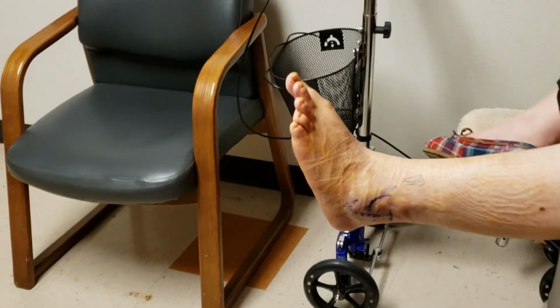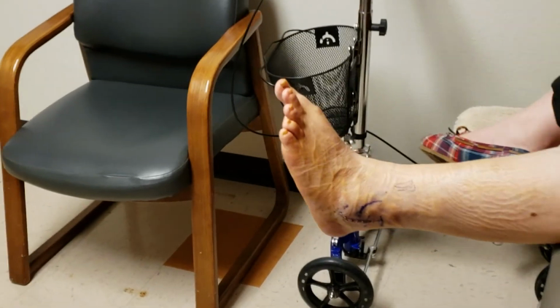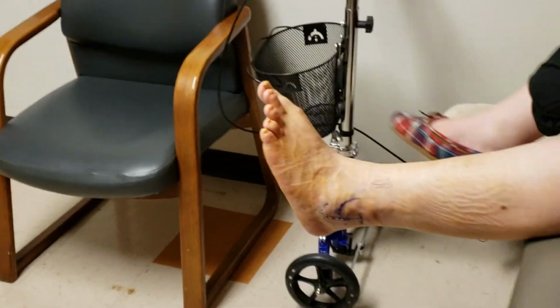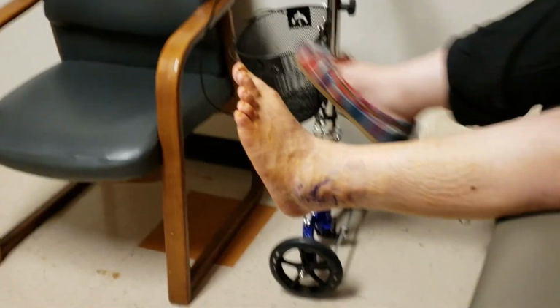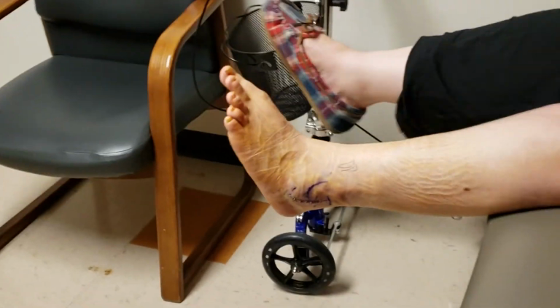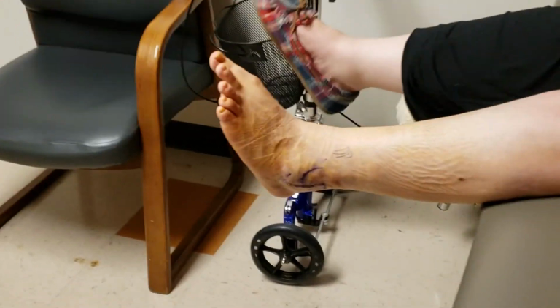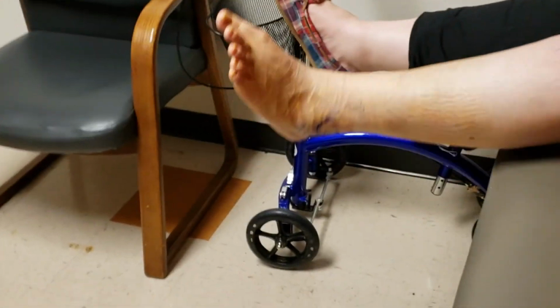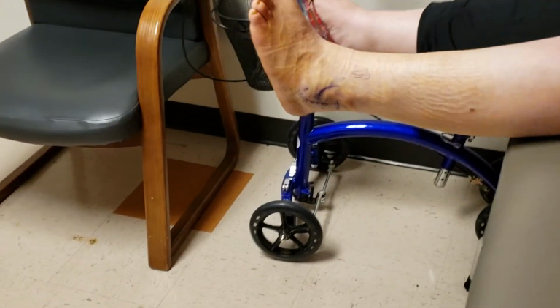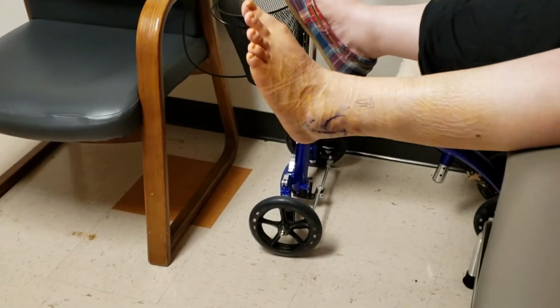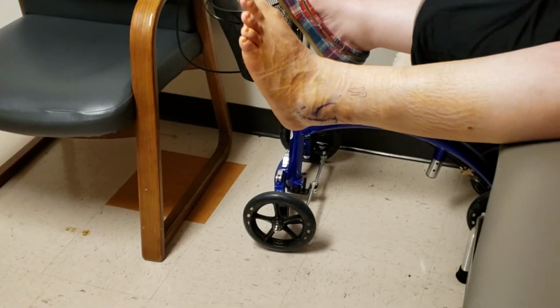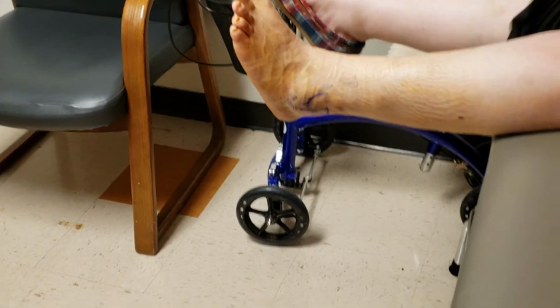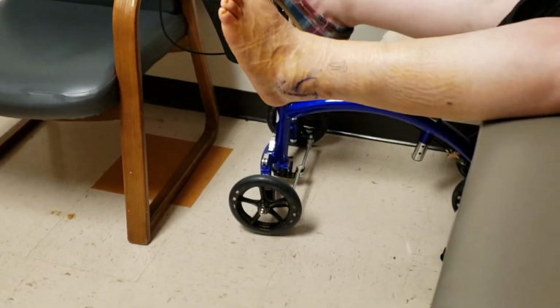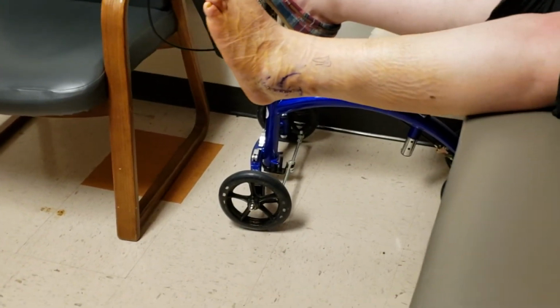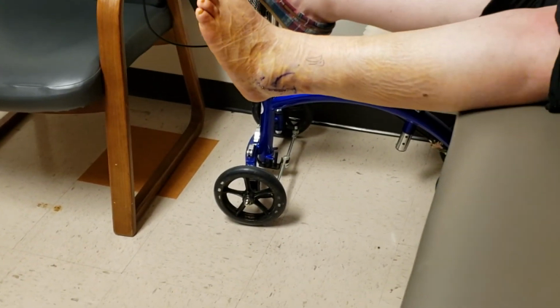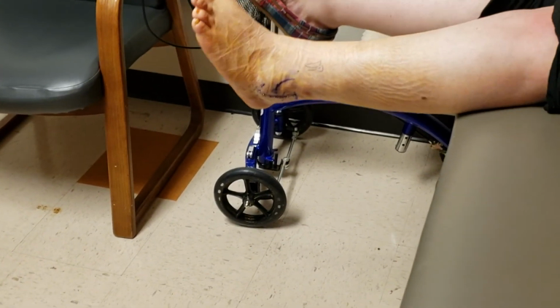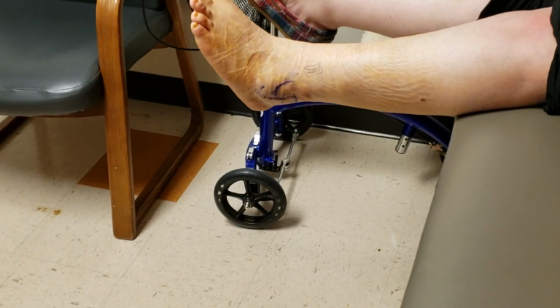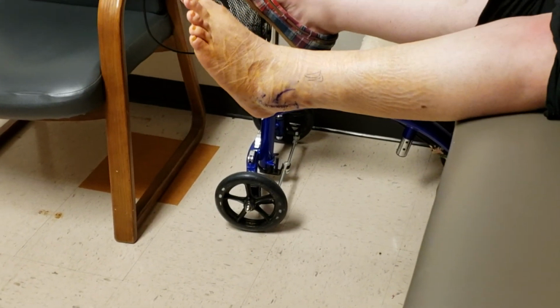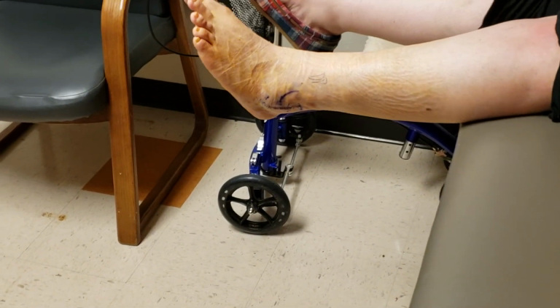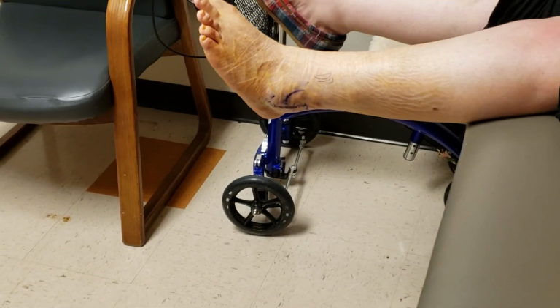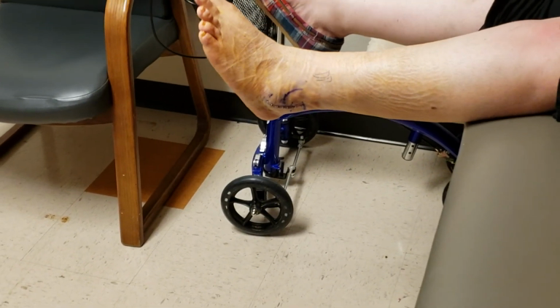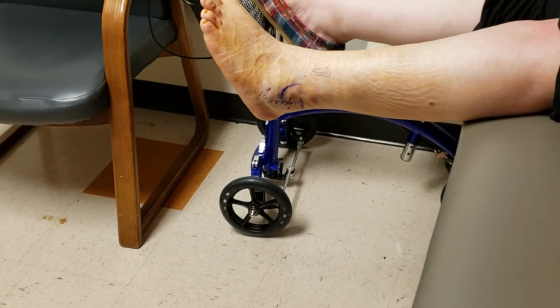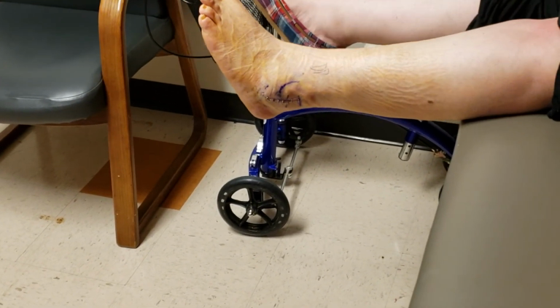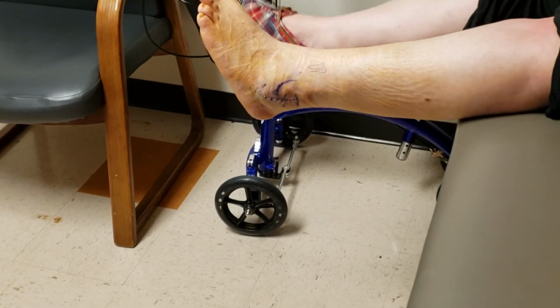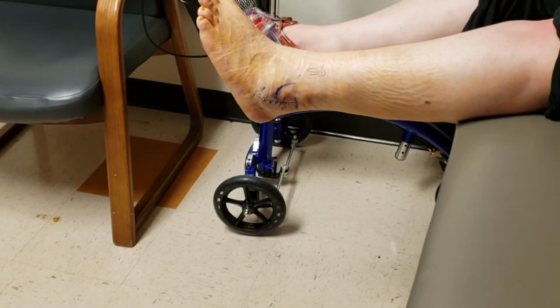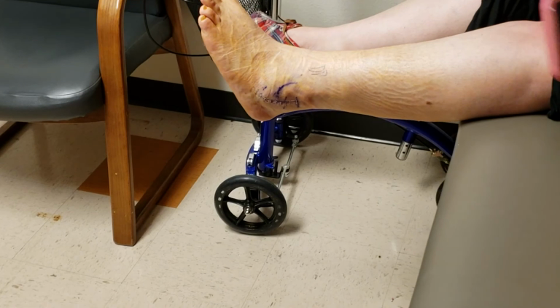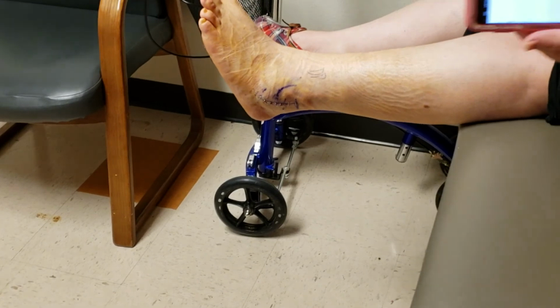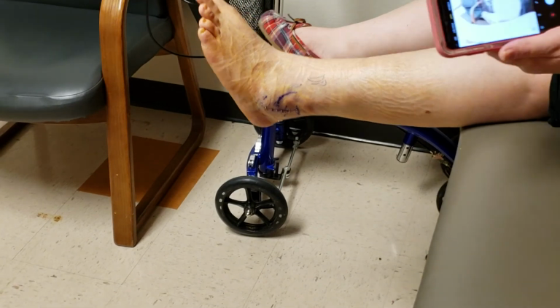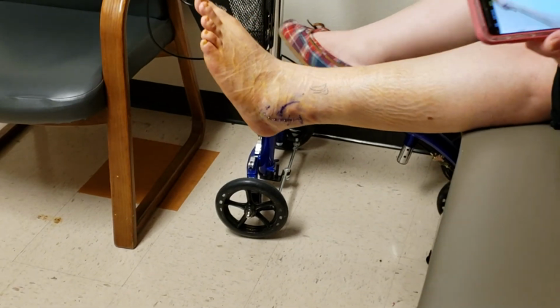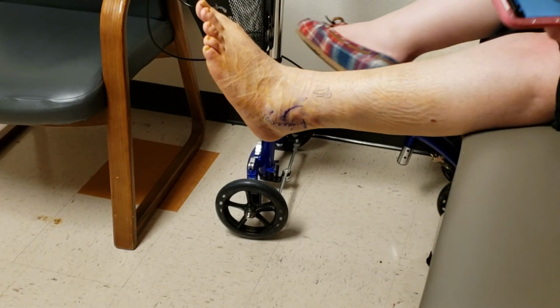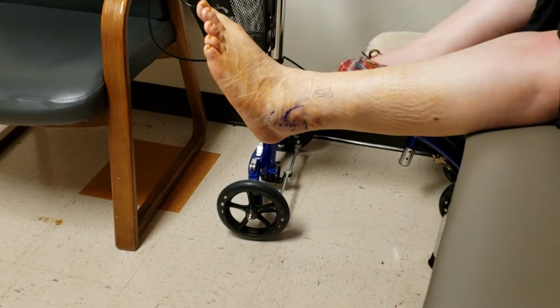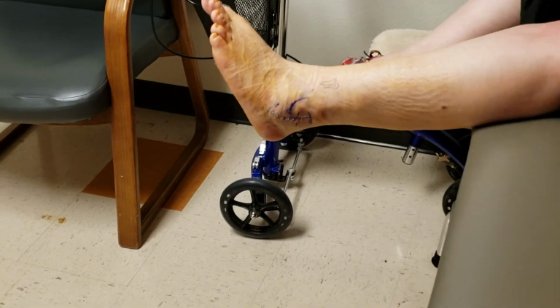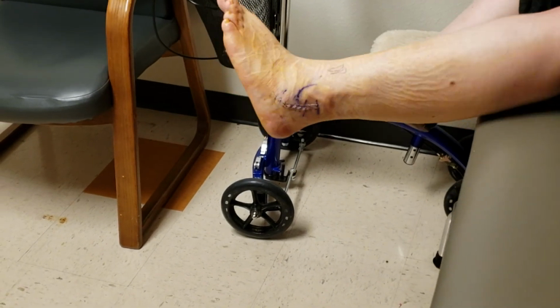Look how much skinnier it is overall. You'll be alright, it's not bad.